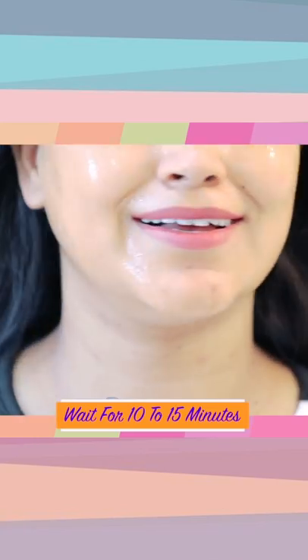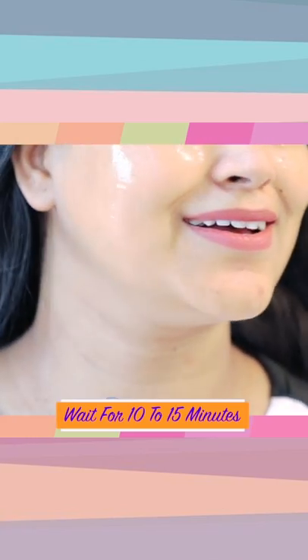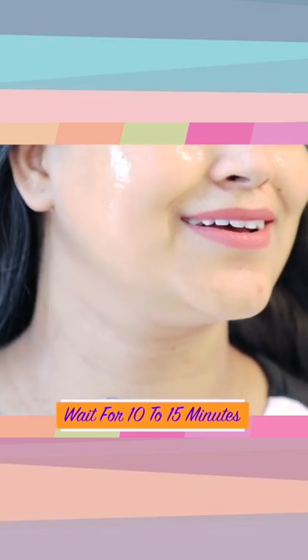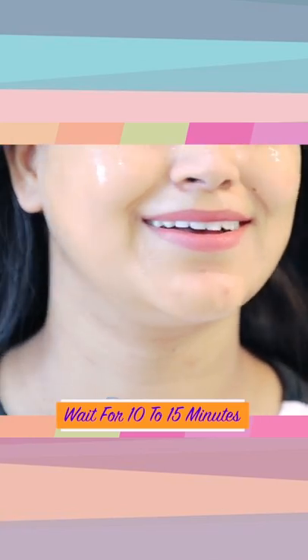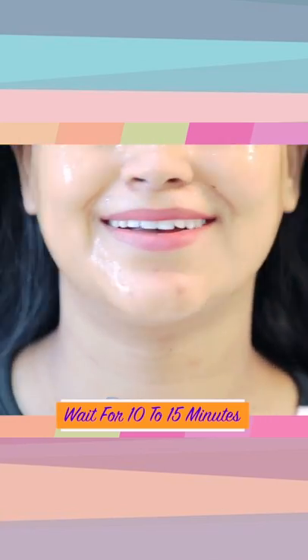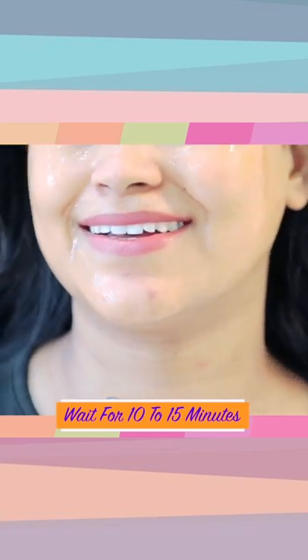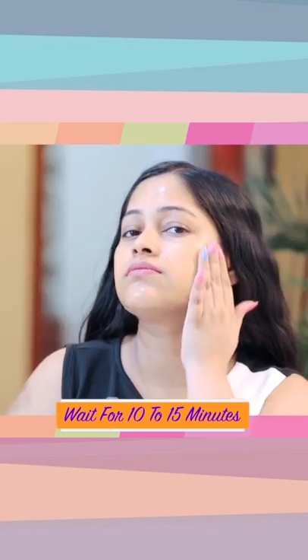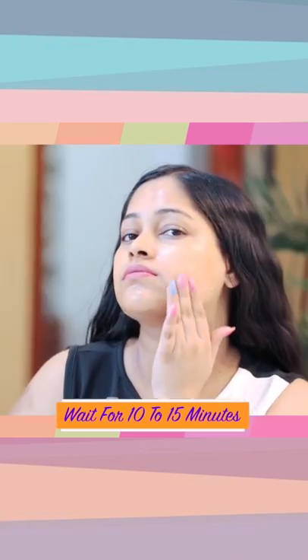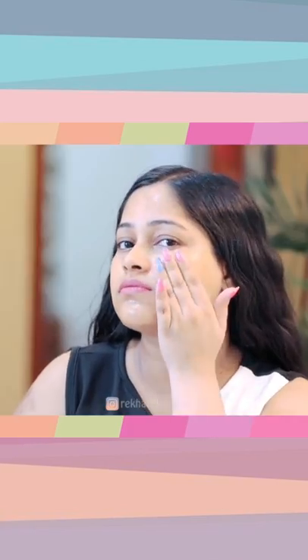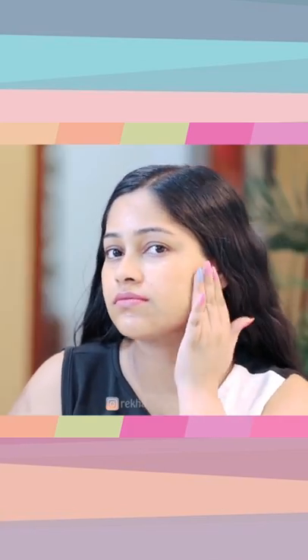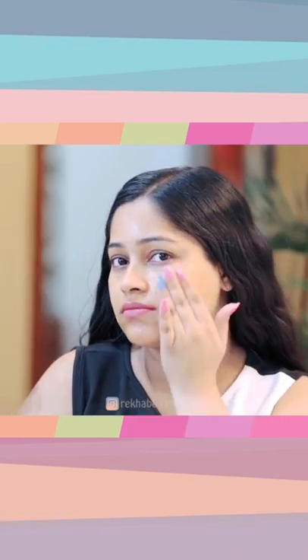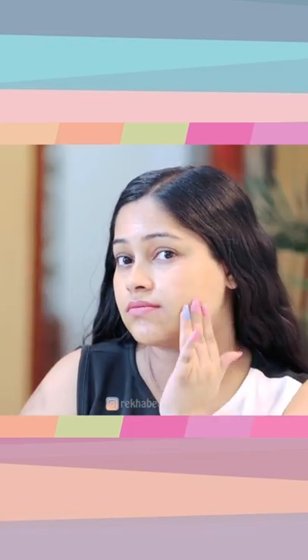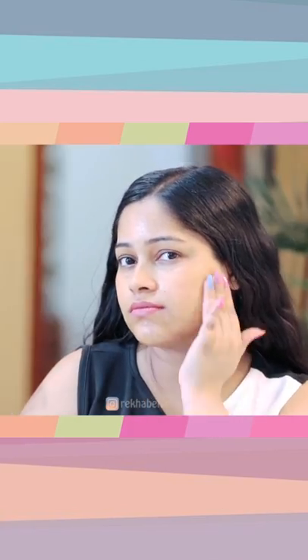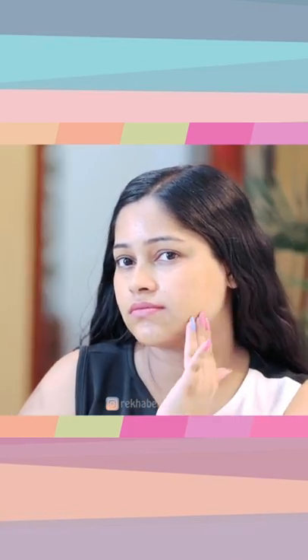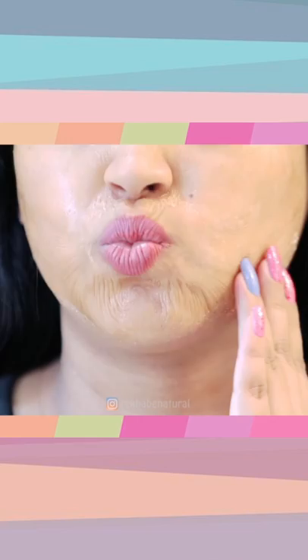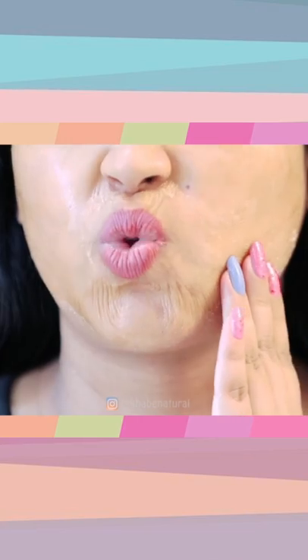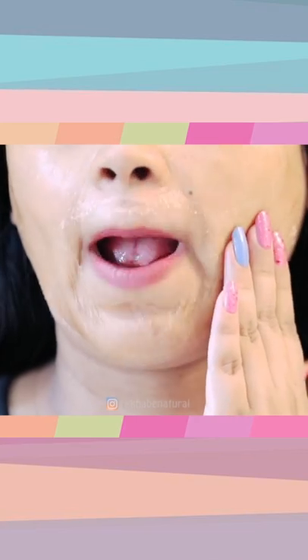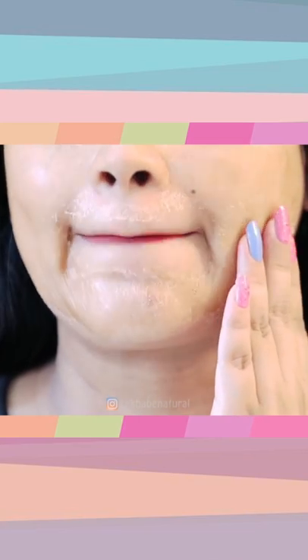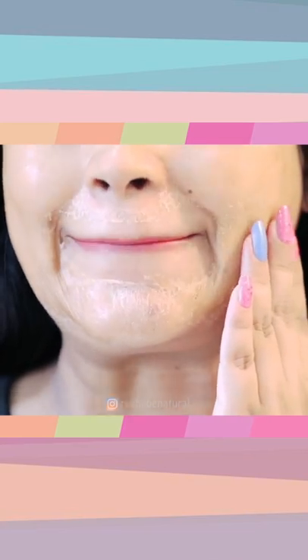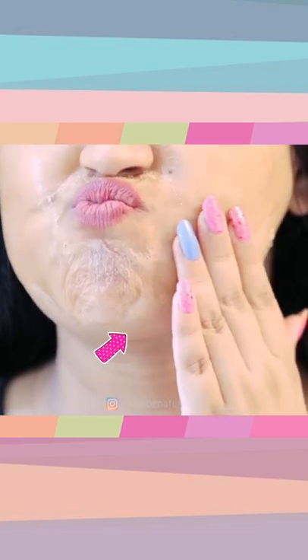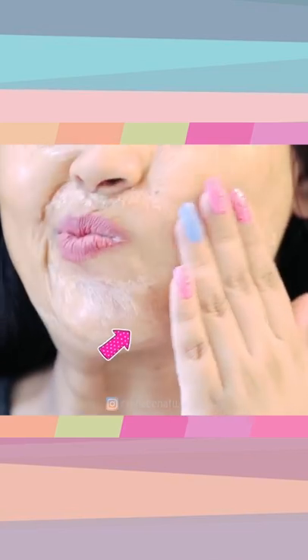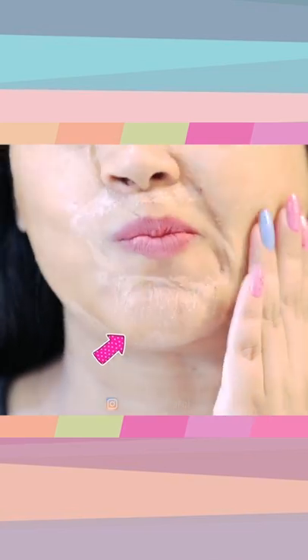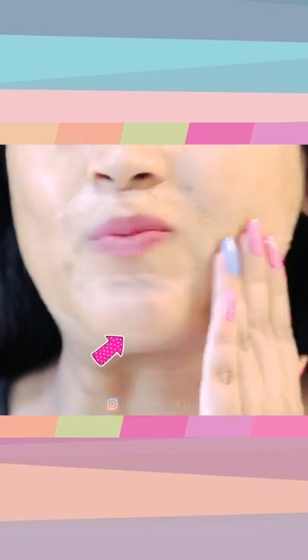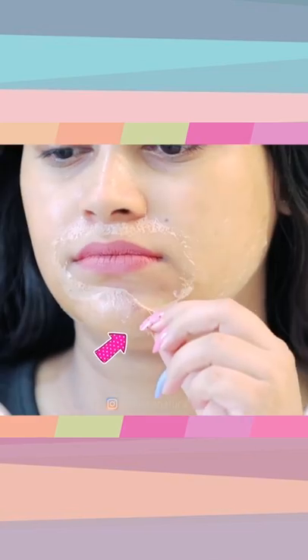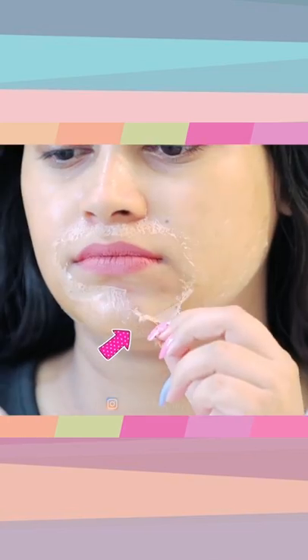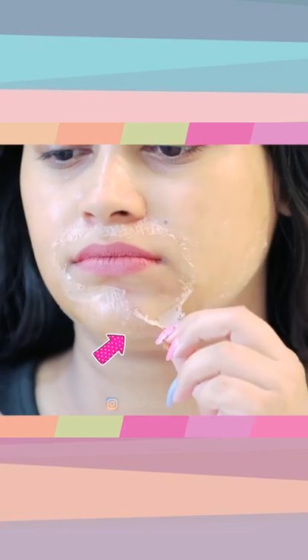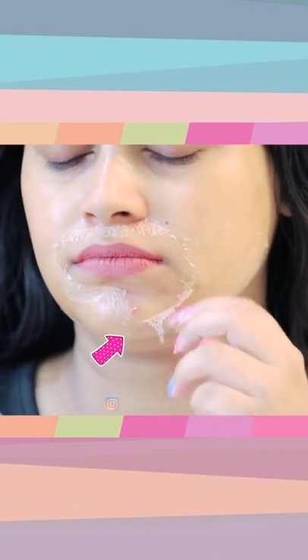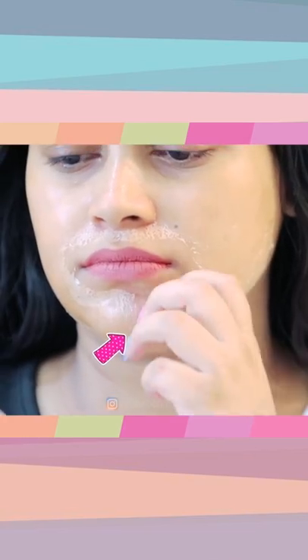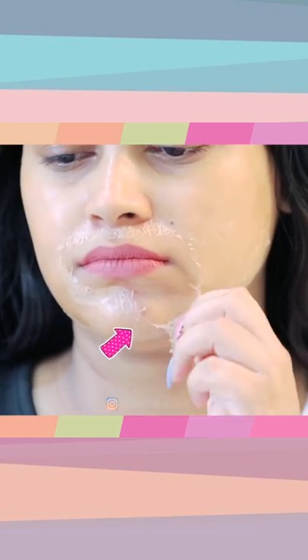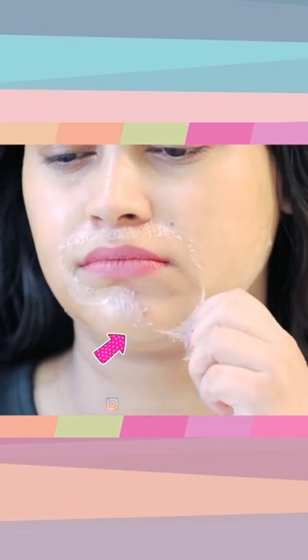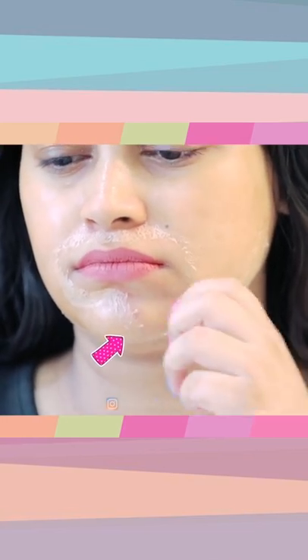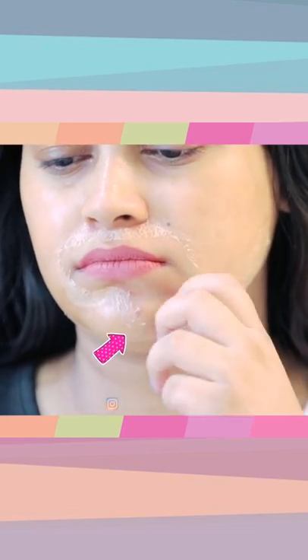Brightness will be added to your face. After applying on your face, you will wait for 10-15 minutes until it dries. Once it dries, you will remove it from your face.